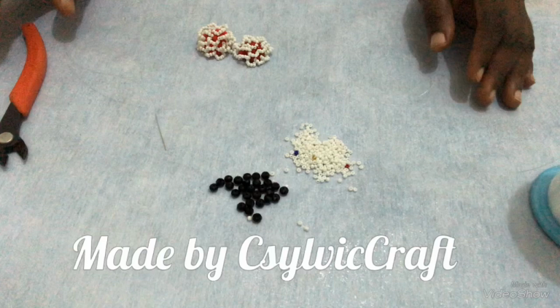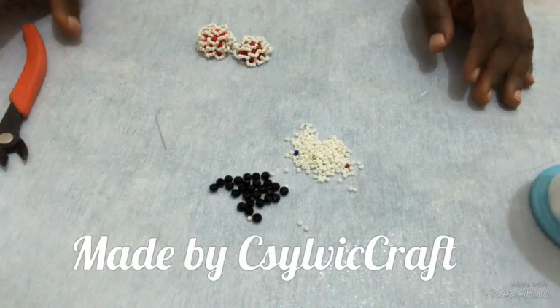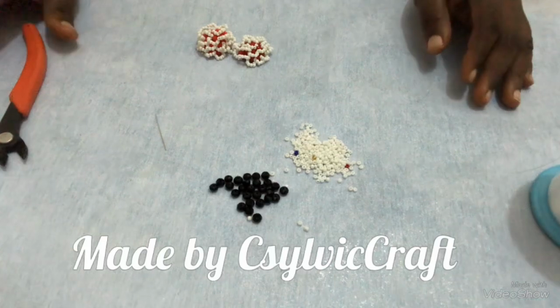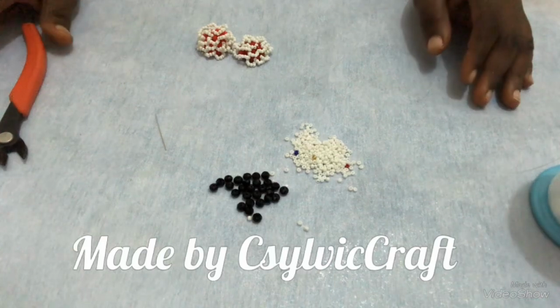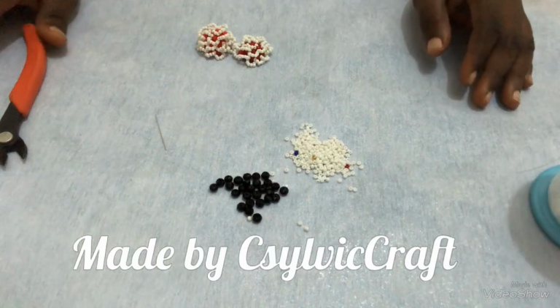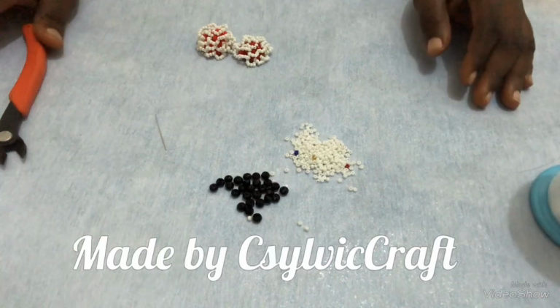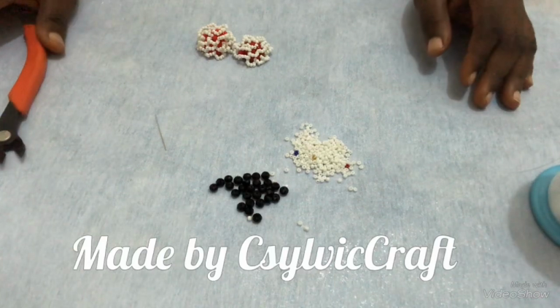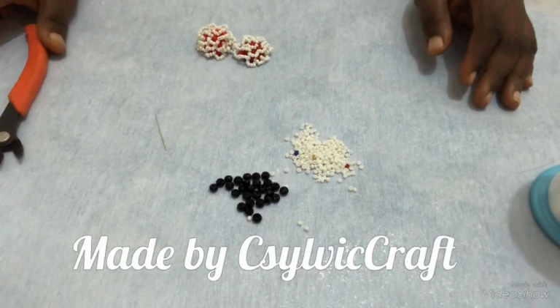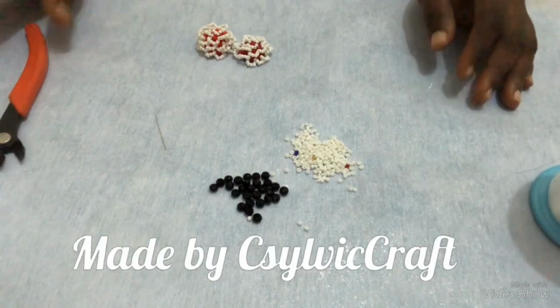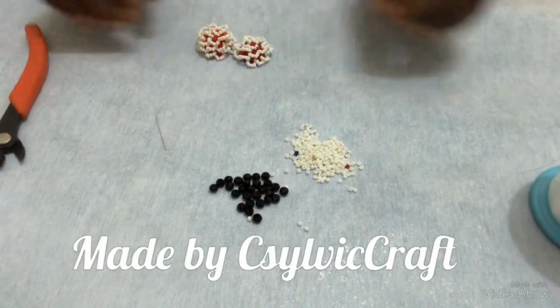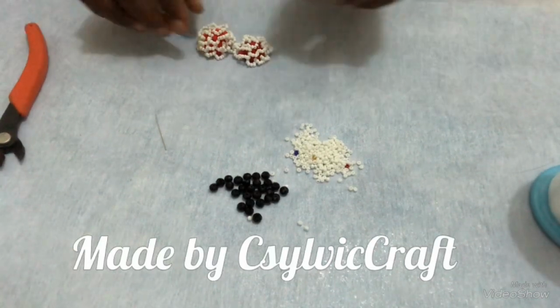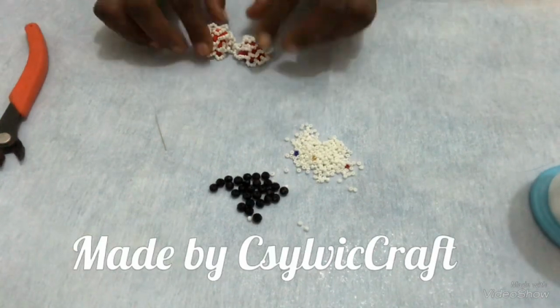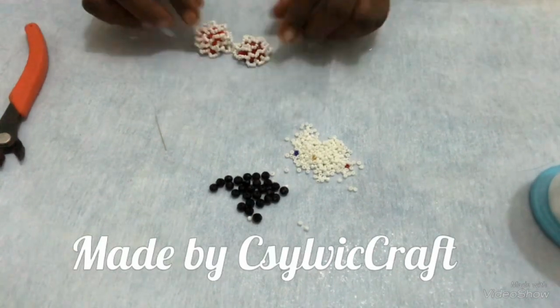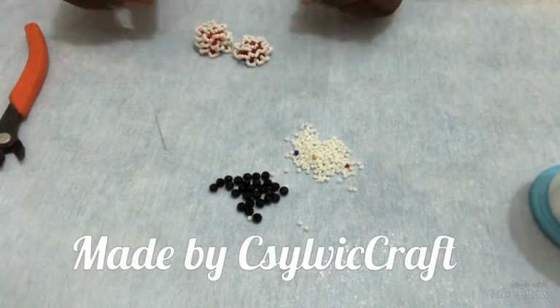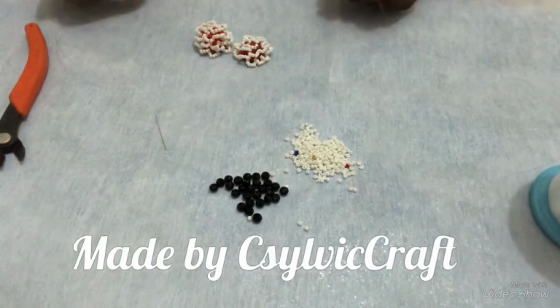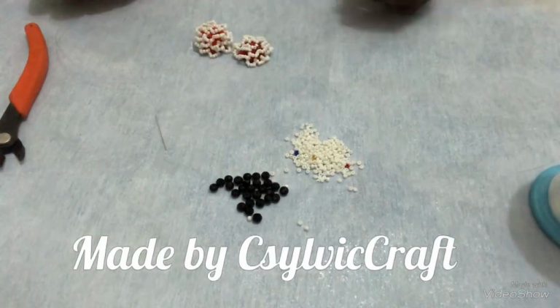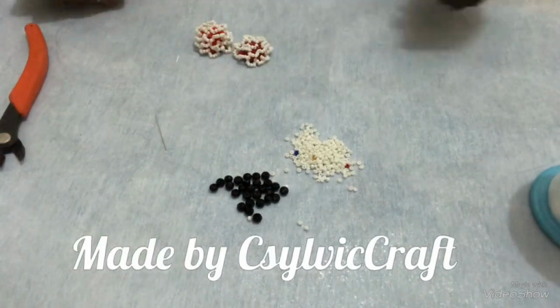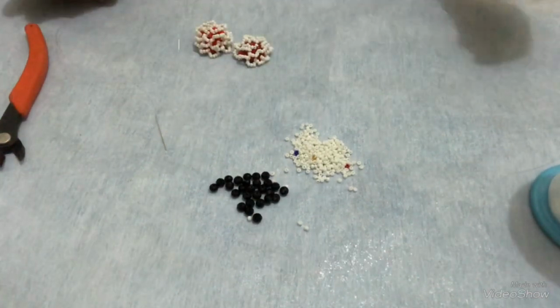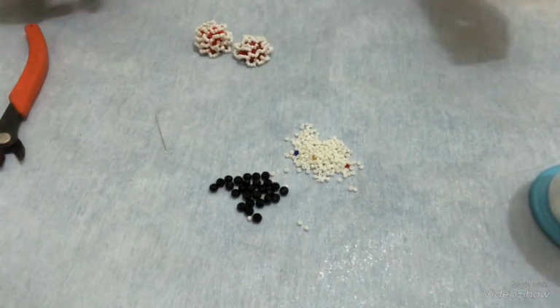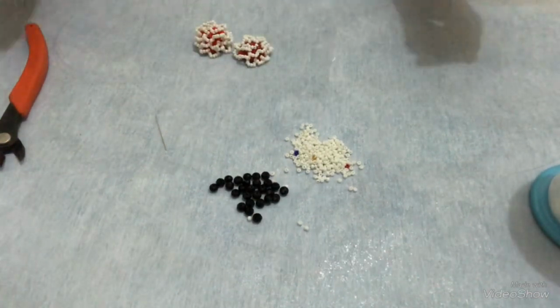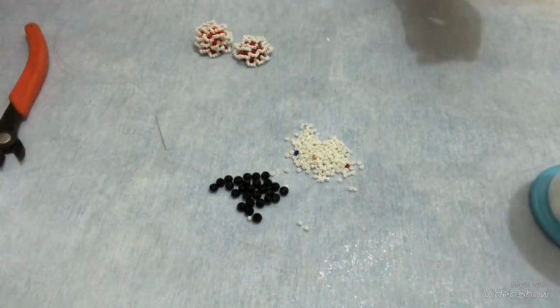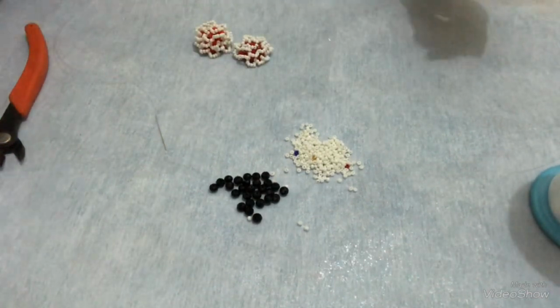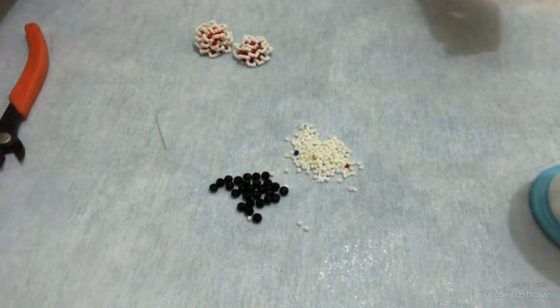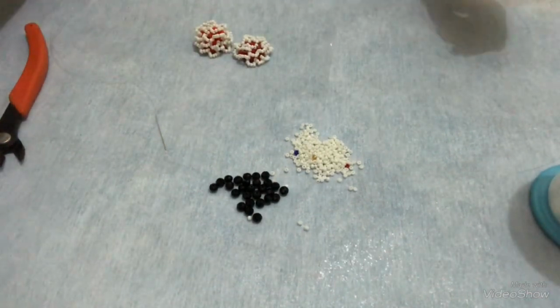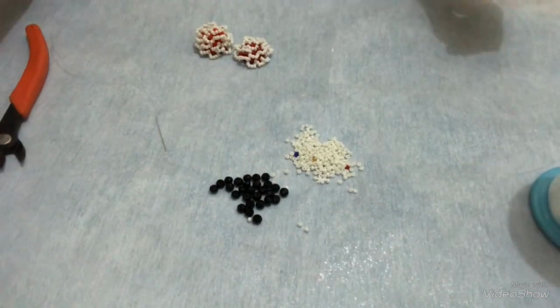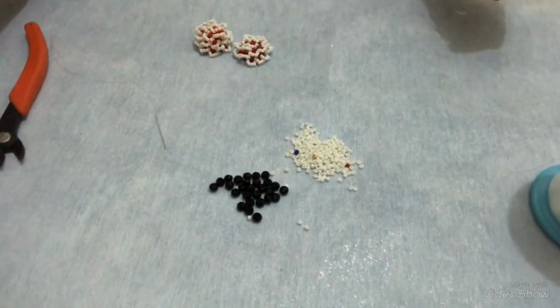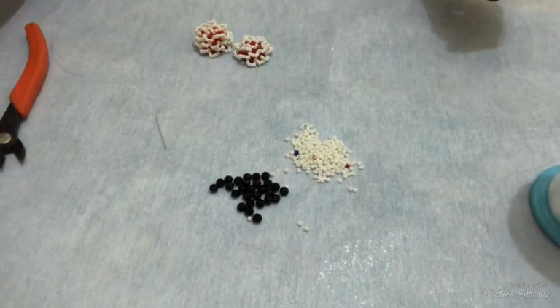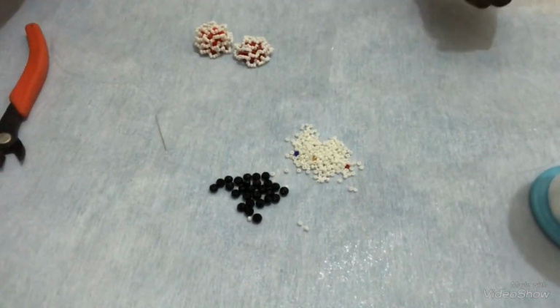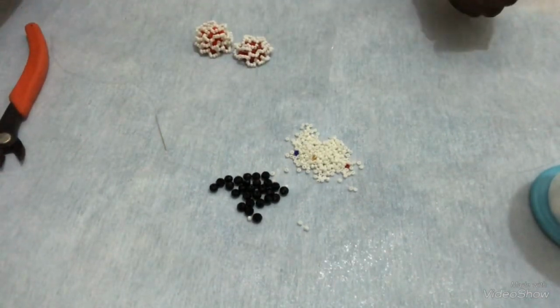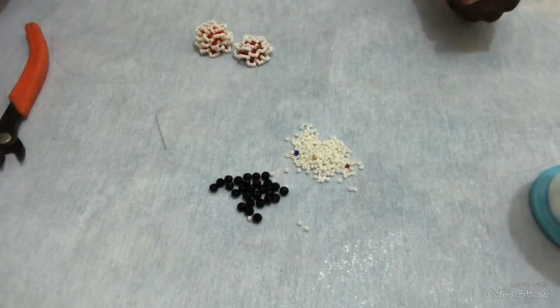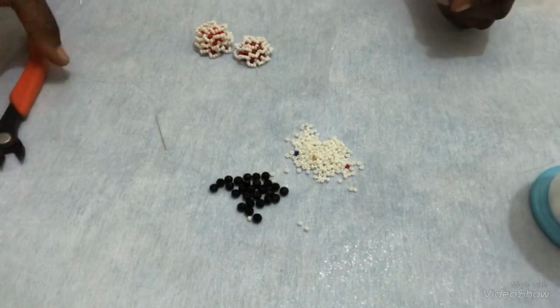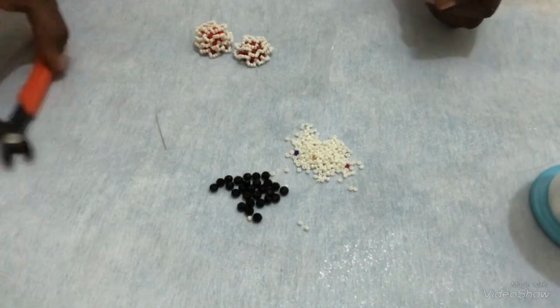Hello everyone, welcome back to my channel. My name is Sylvia, the owner of C.C.V. Craft.